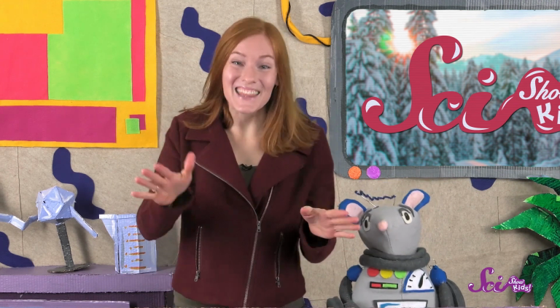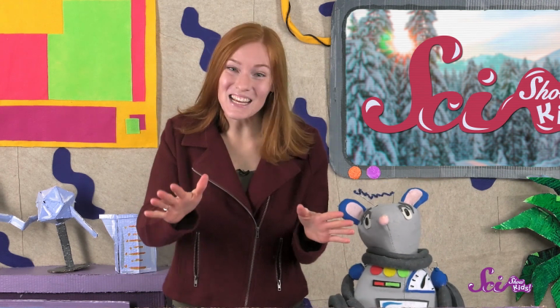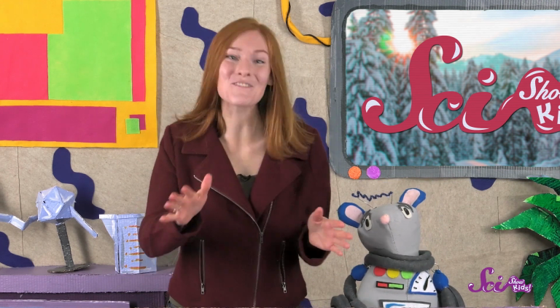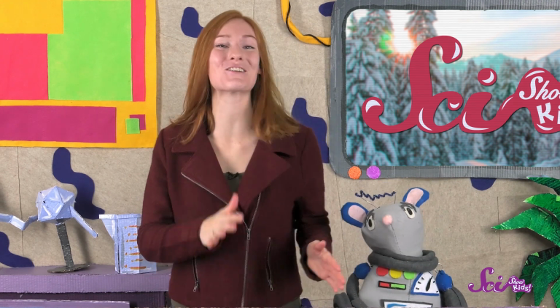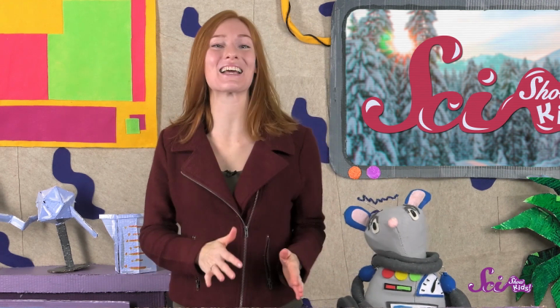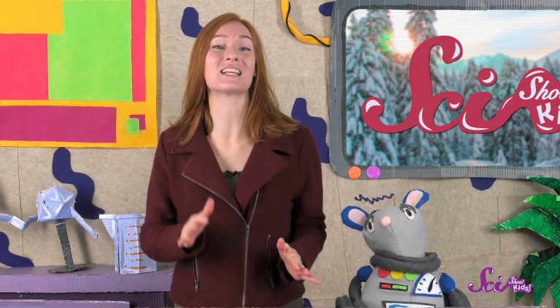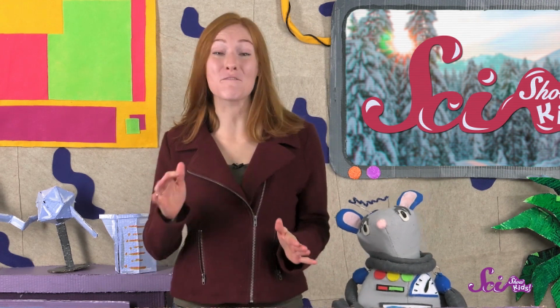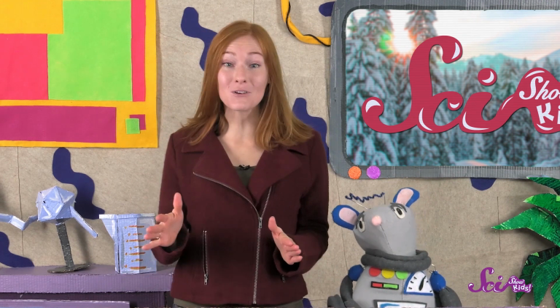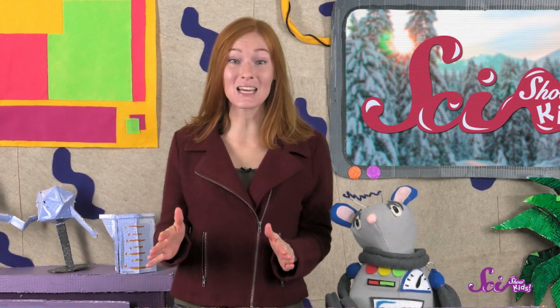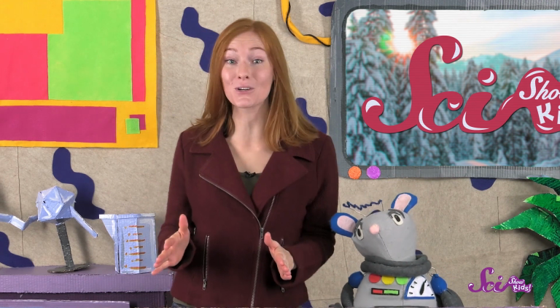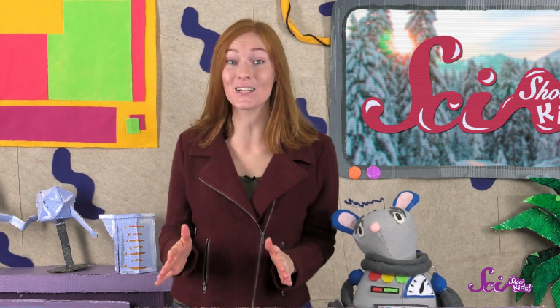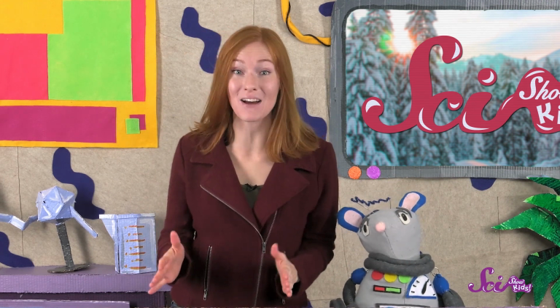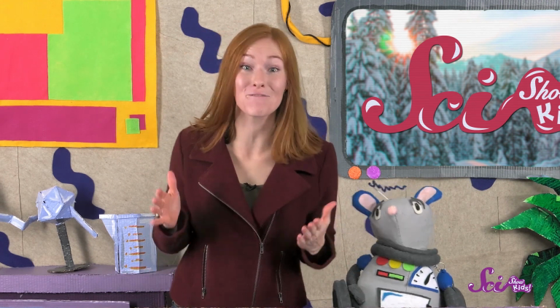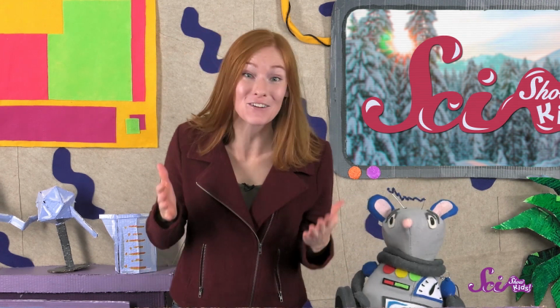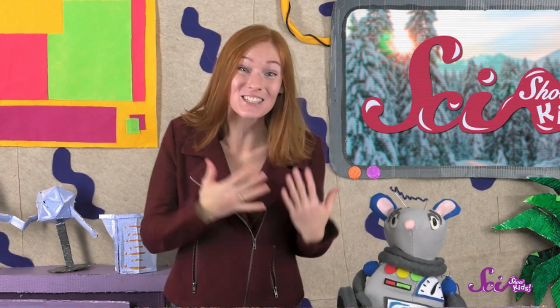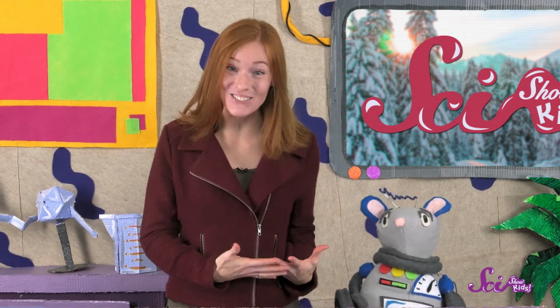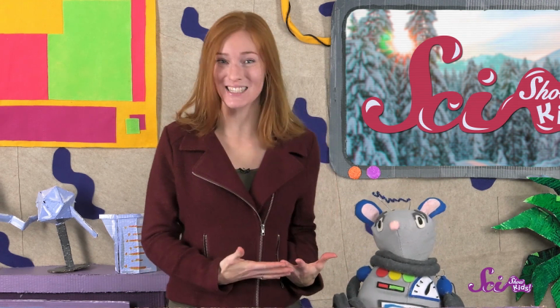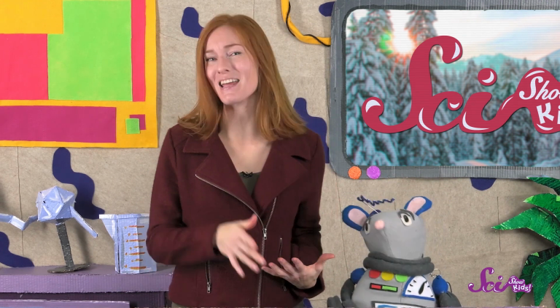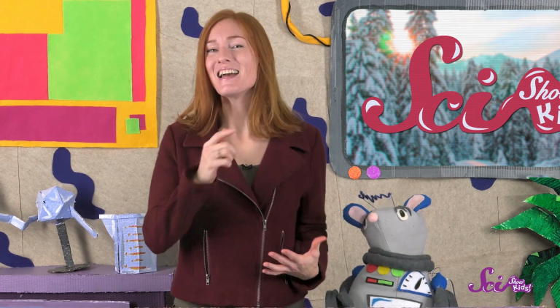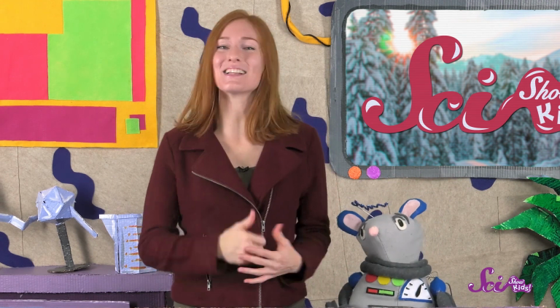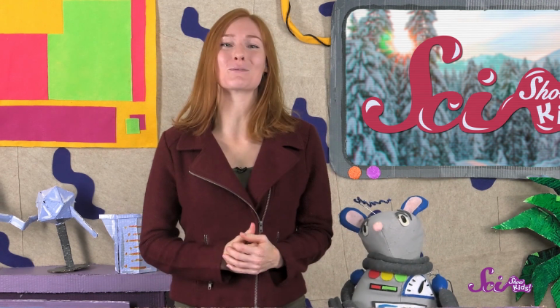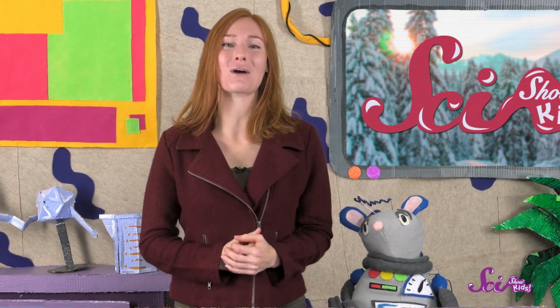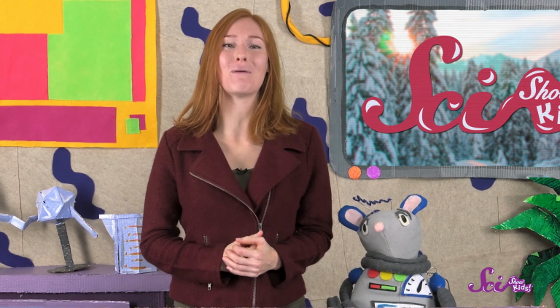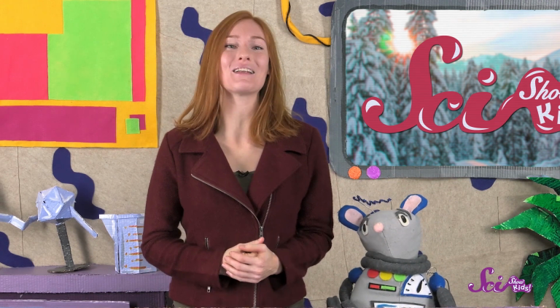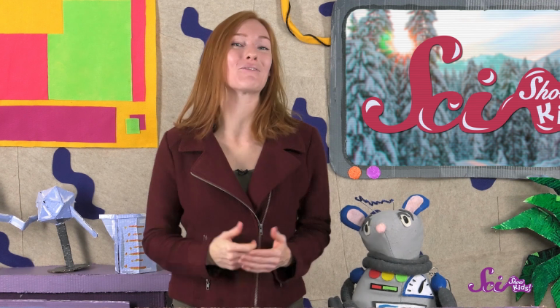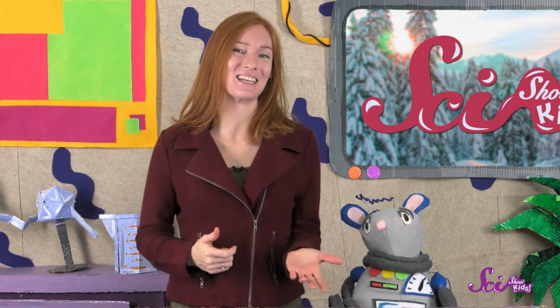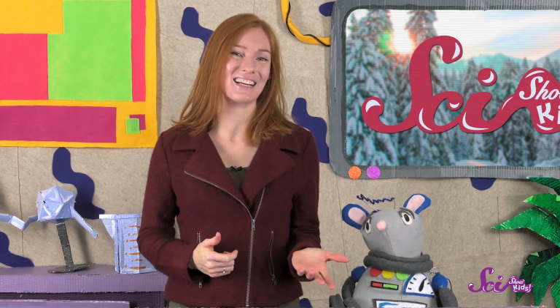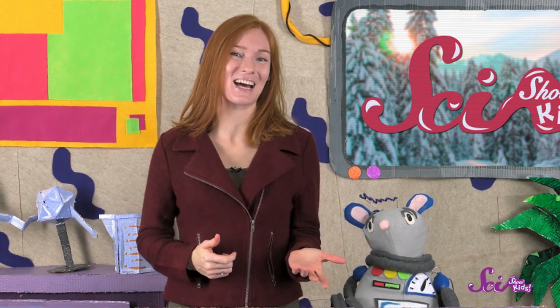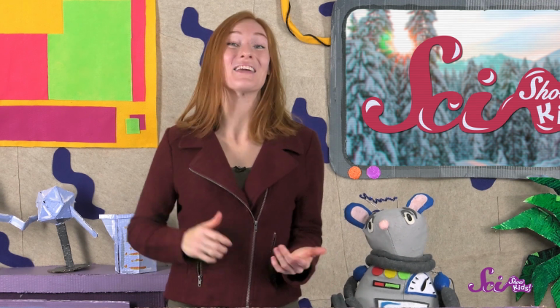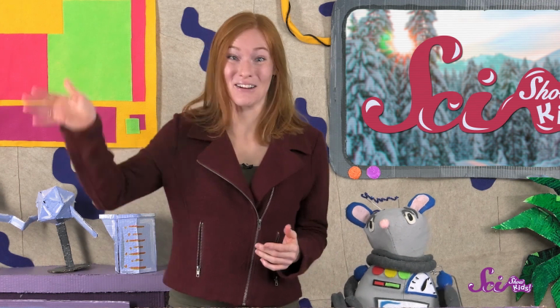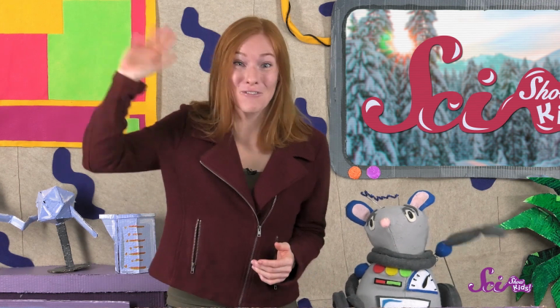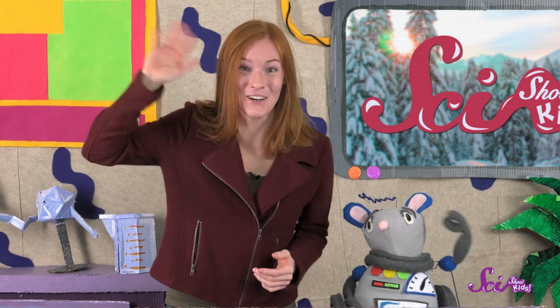Thank you for joining us! If you want to keep learning and having fun with Squeaks and me, hit the subscribe button, and we'll see you next time here at the Fort!